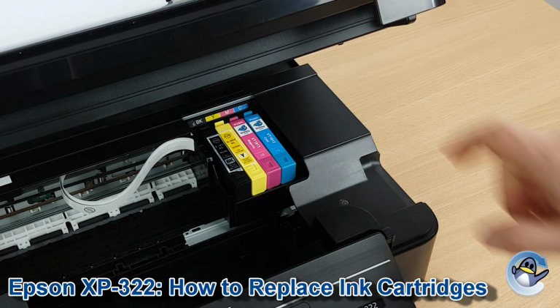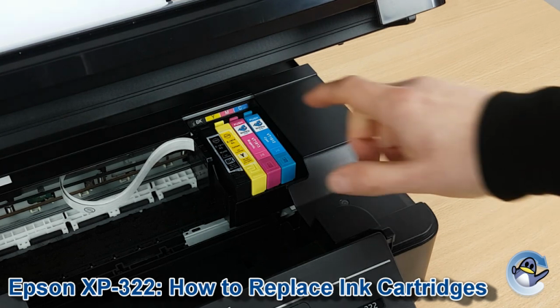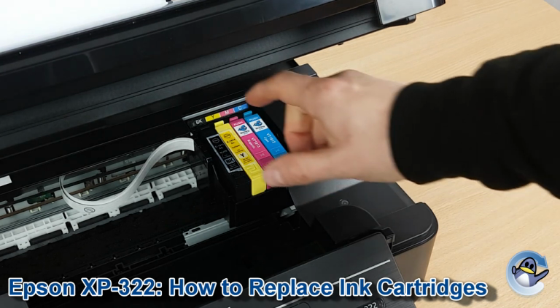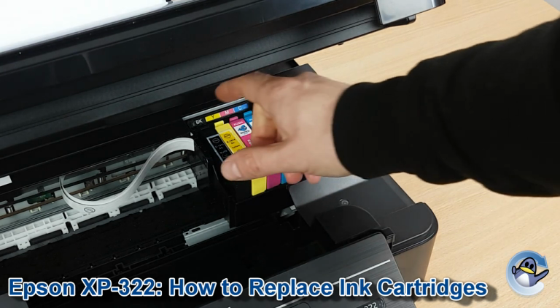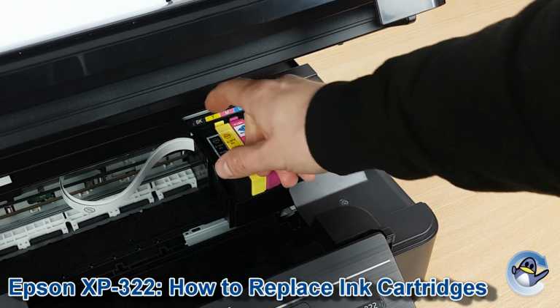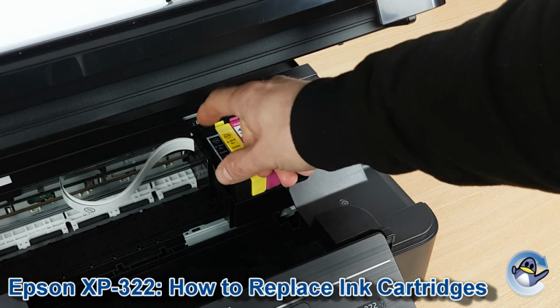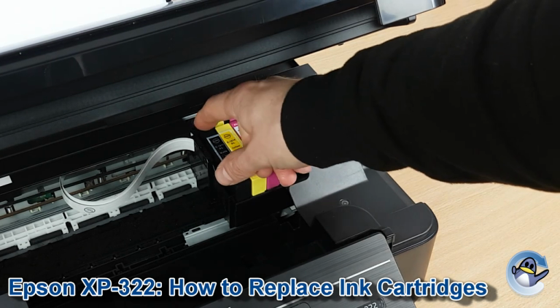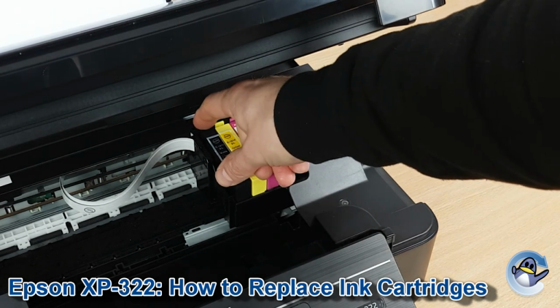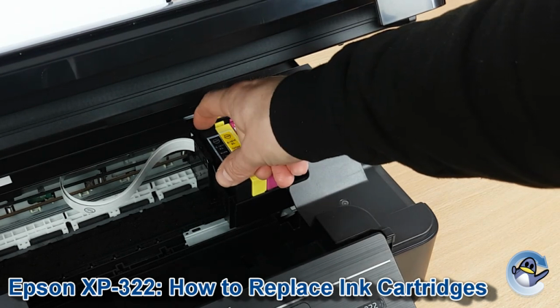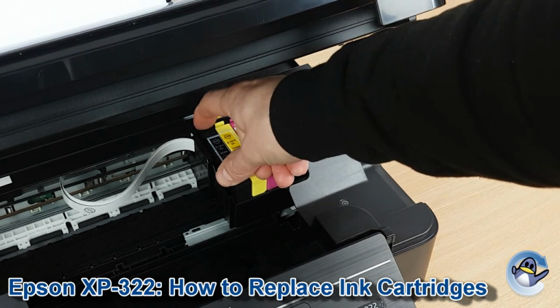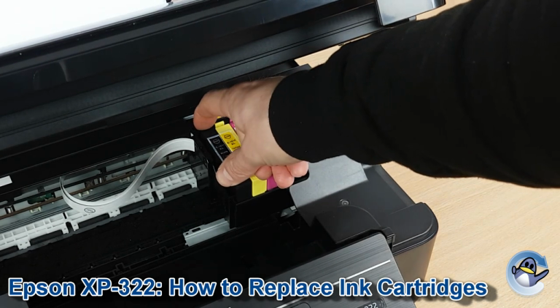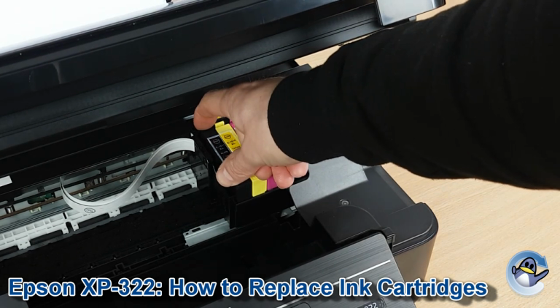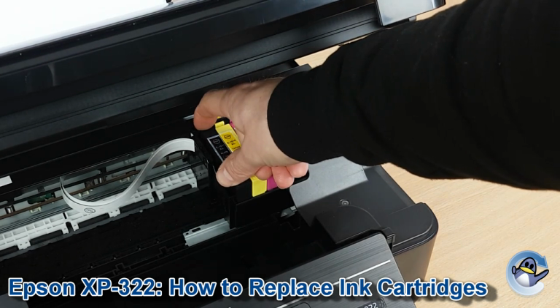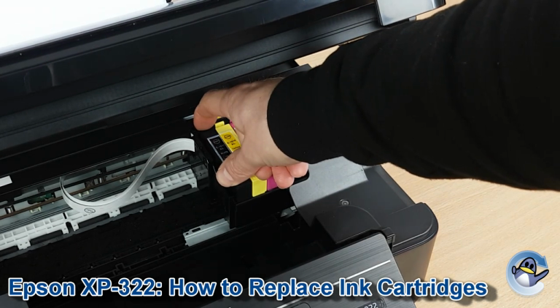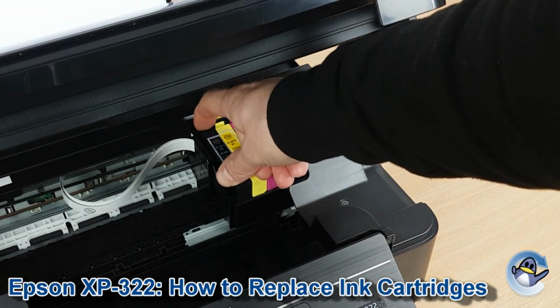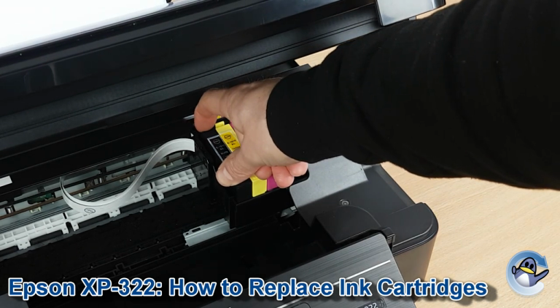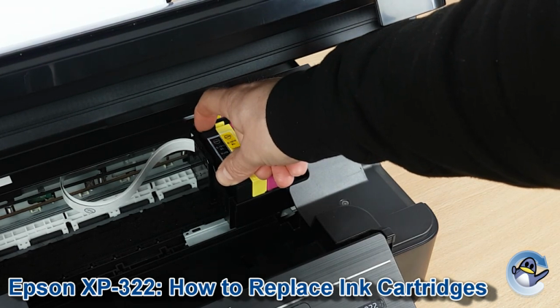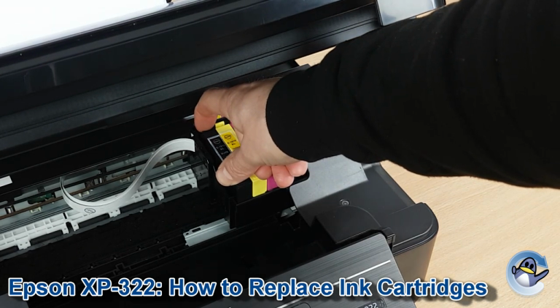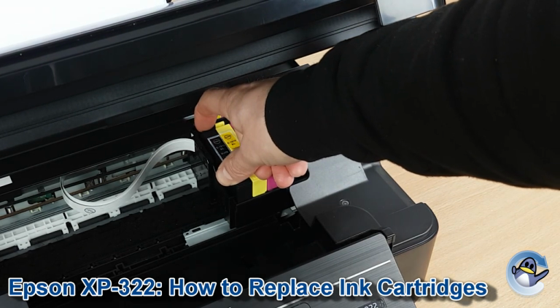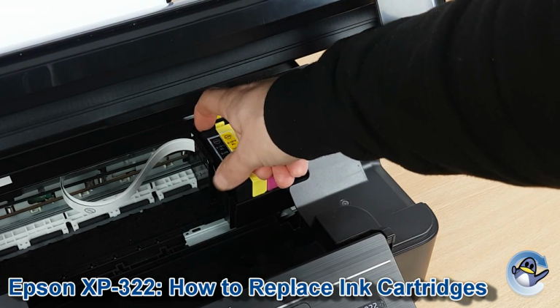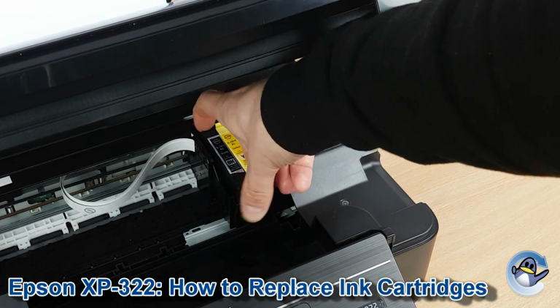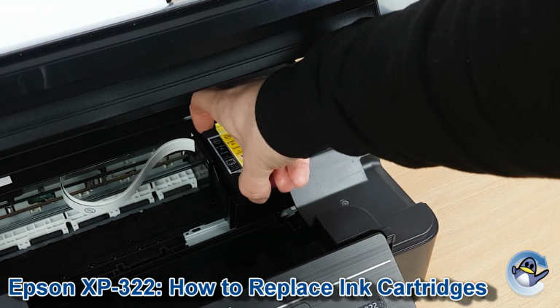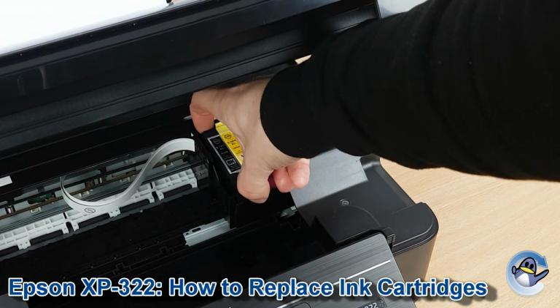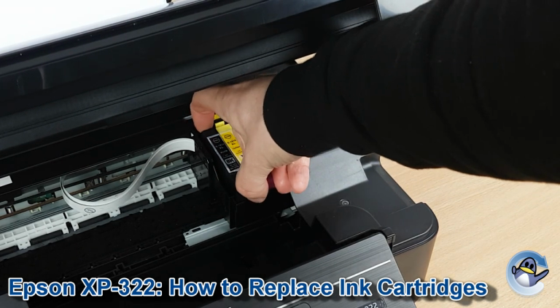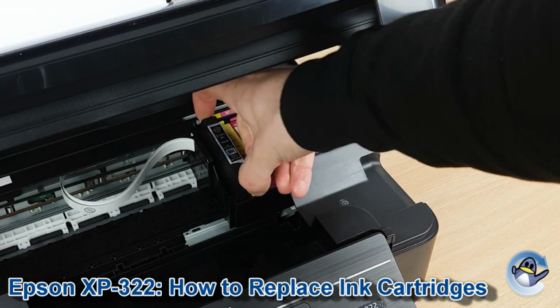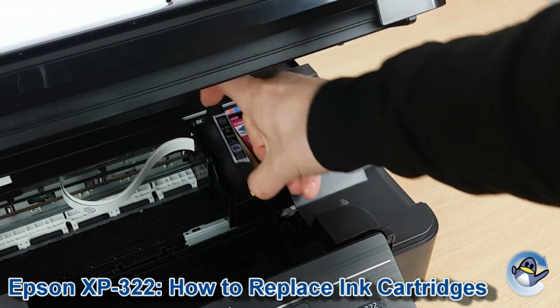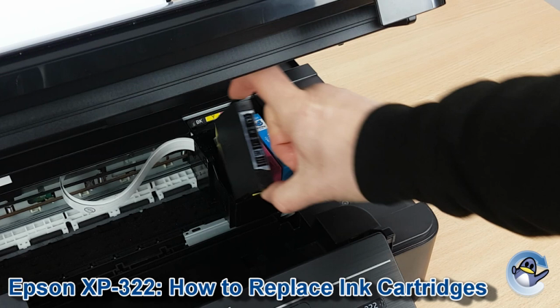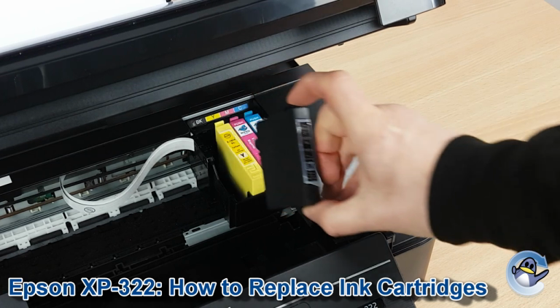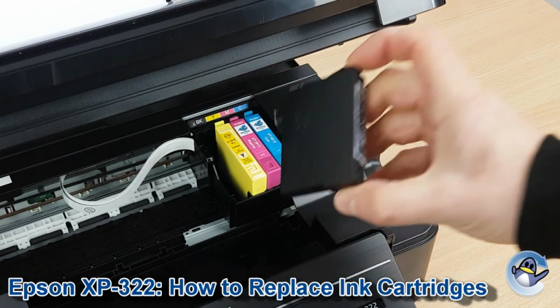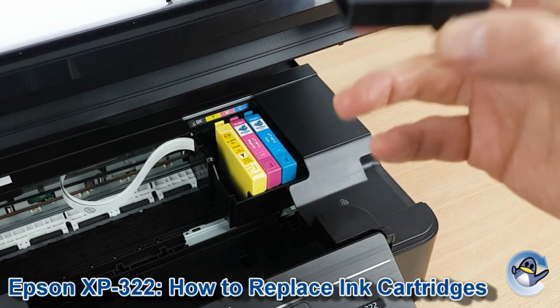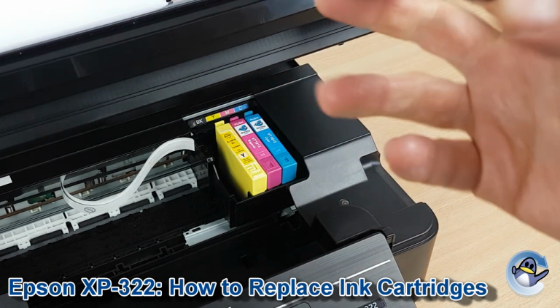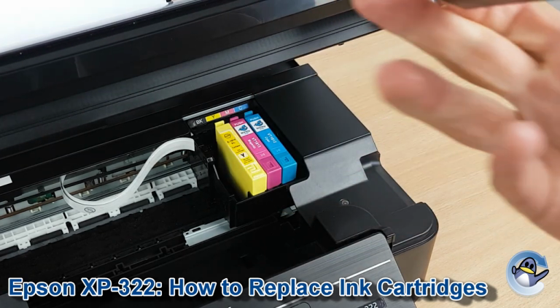To remove the ink cartridges, just press down on the back. You'll hear a little click, and you can pull them out nice and easy.